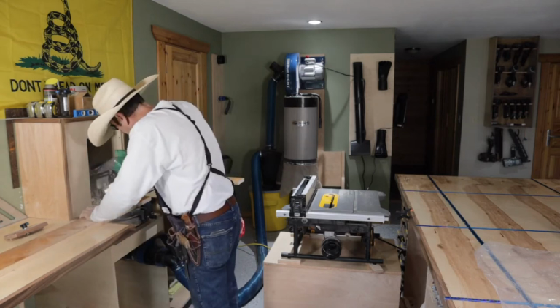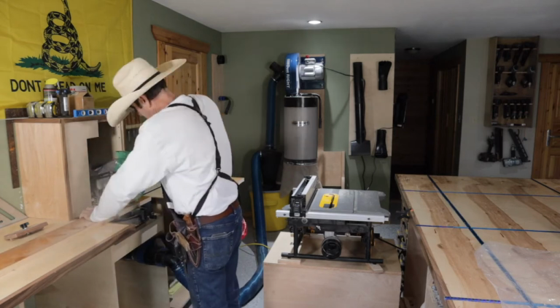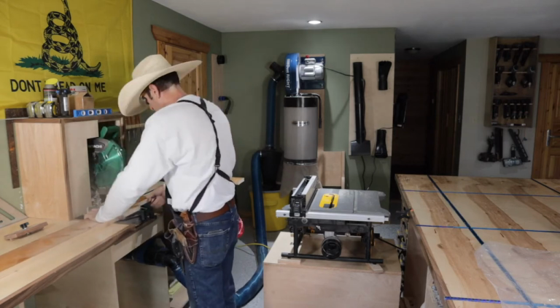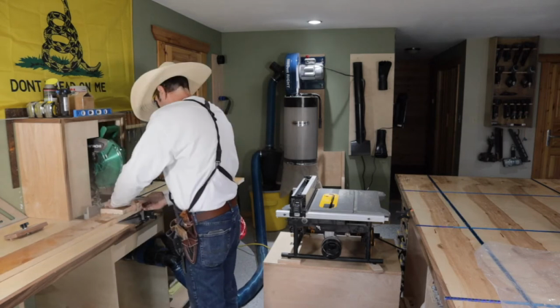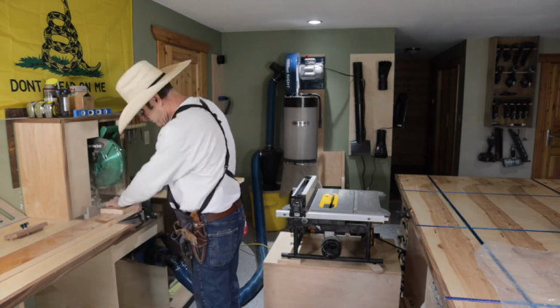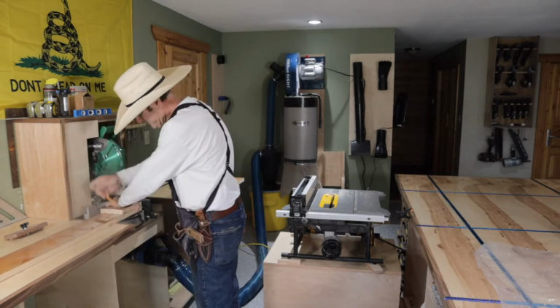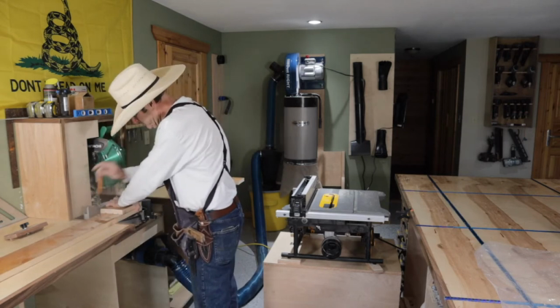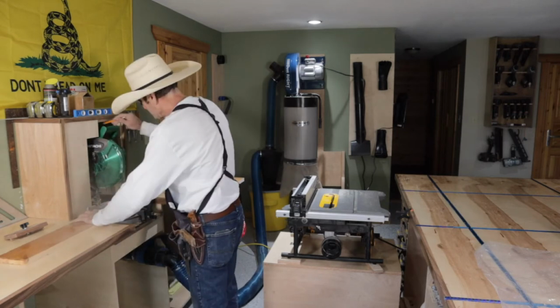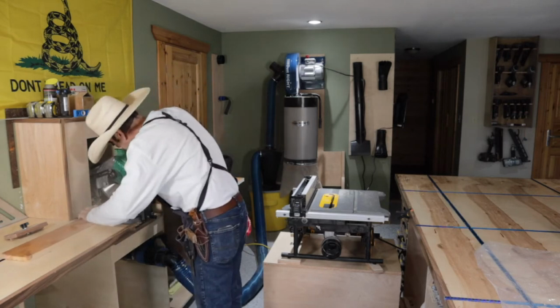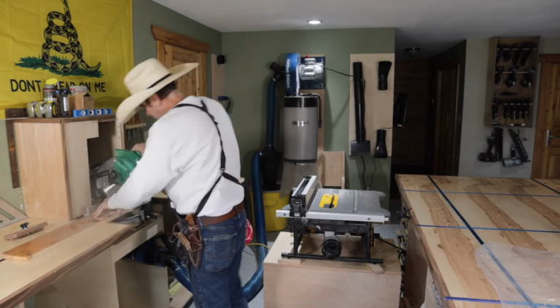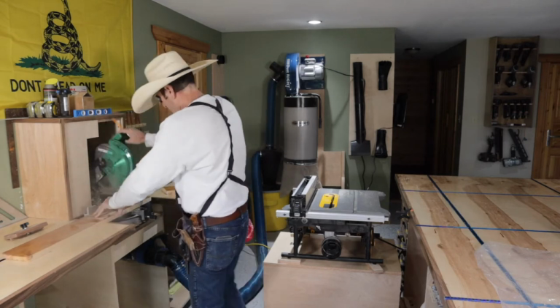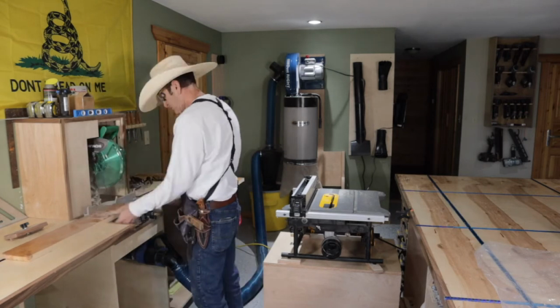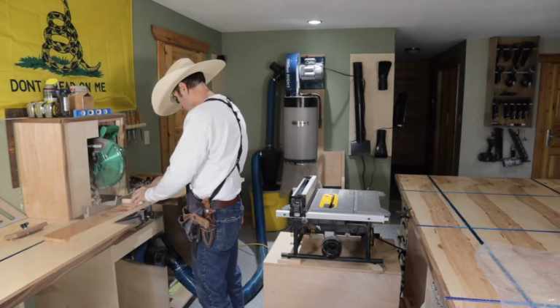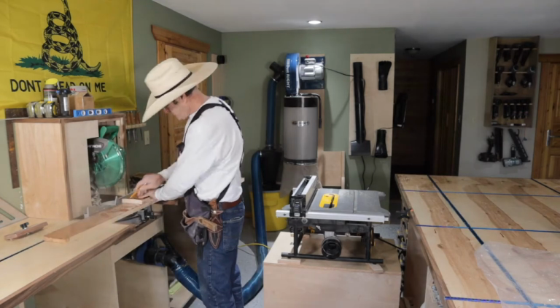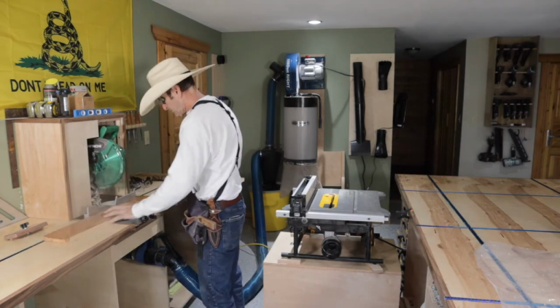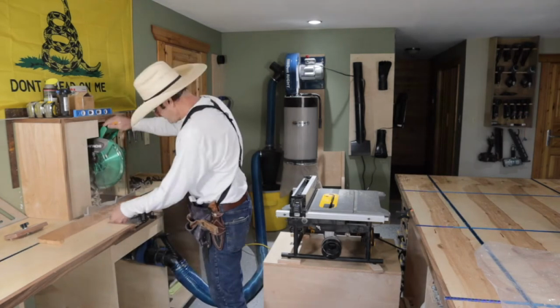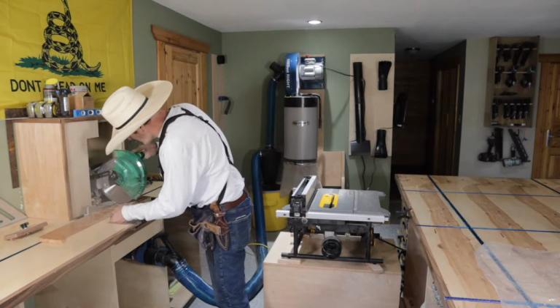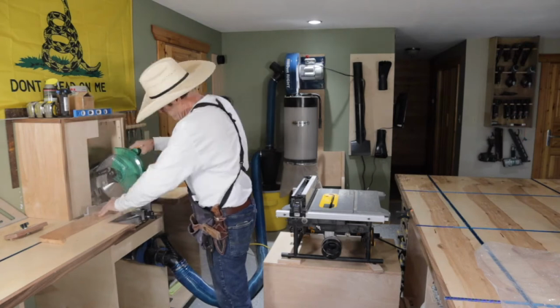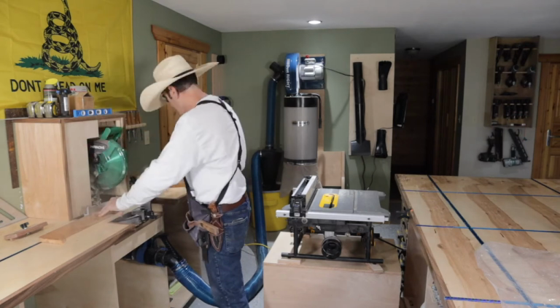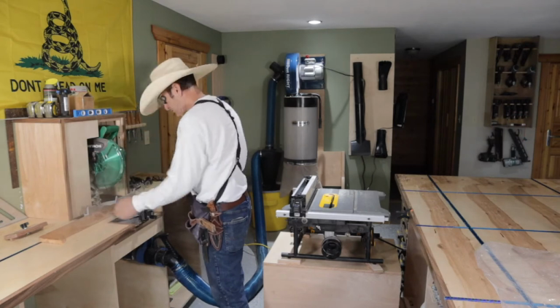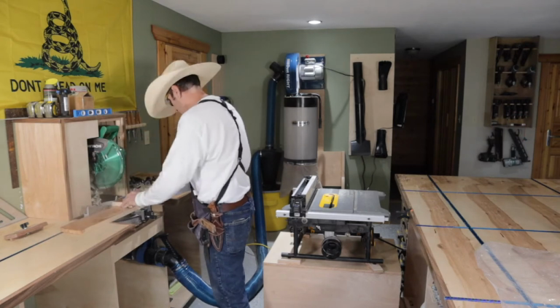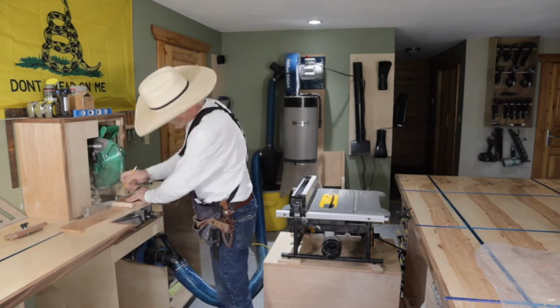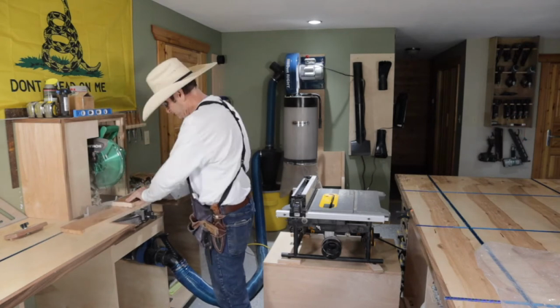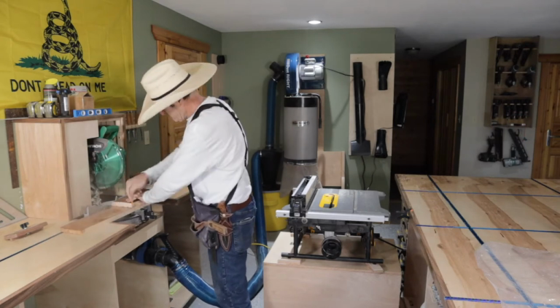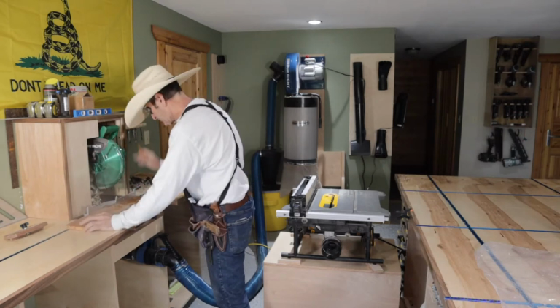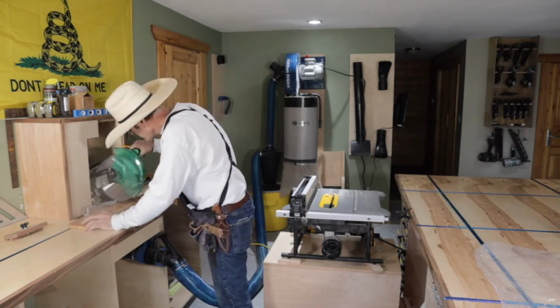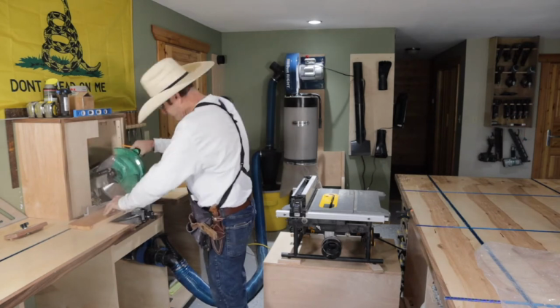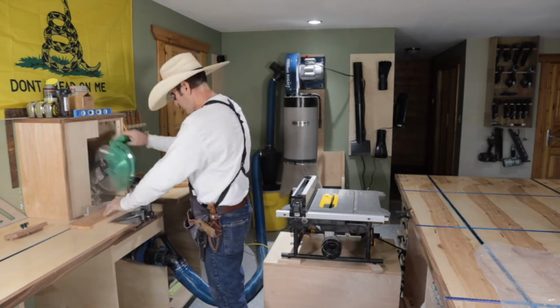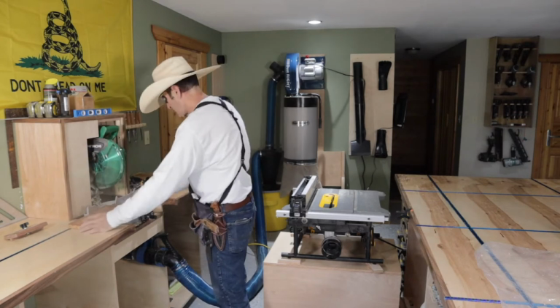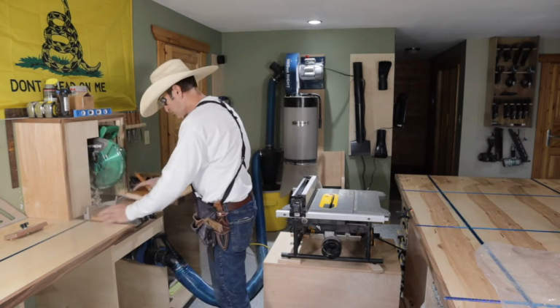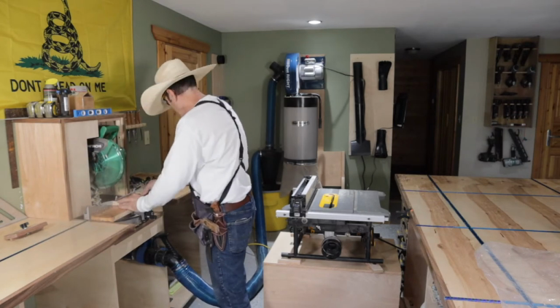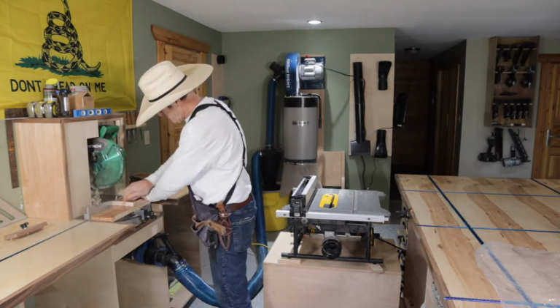Since I put the dust collection on my chop saw it's really been working a lot better — I don't get any dust shooting up in my face anymore.